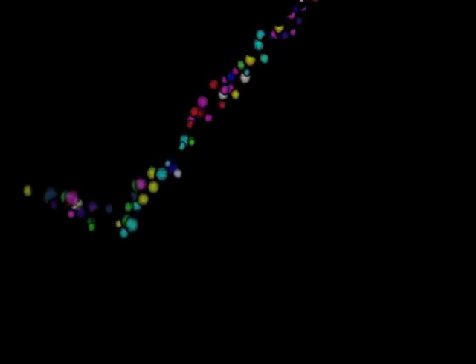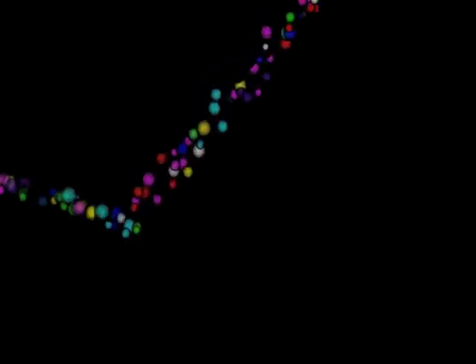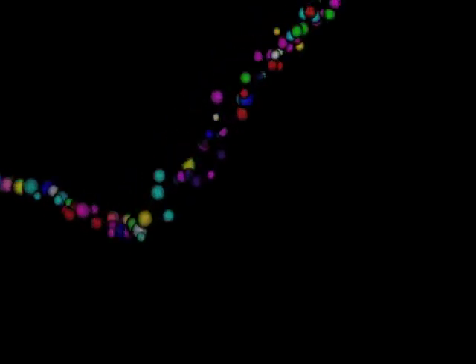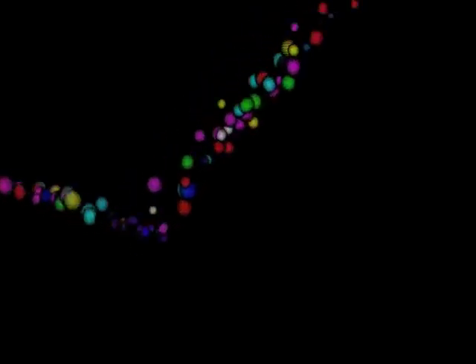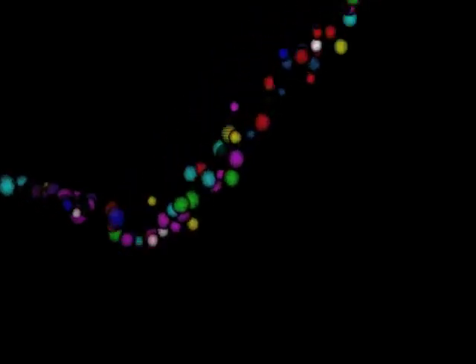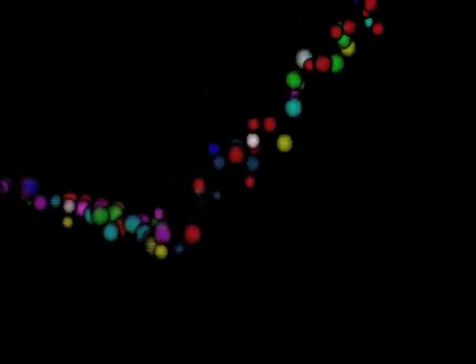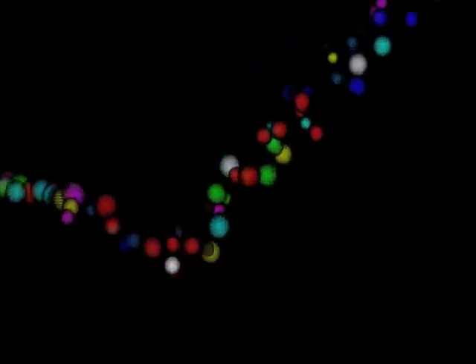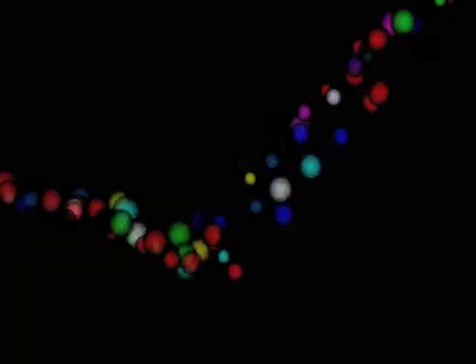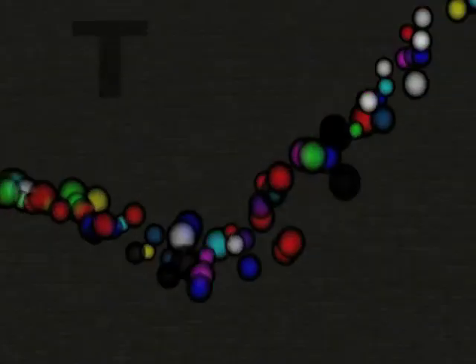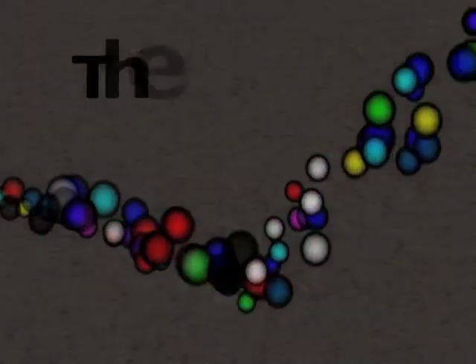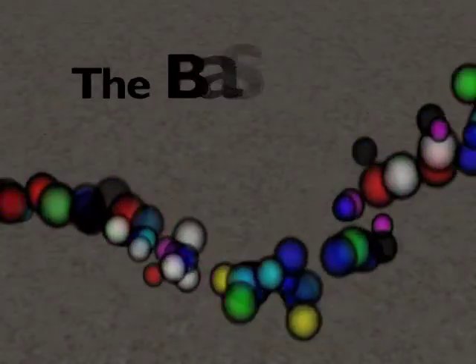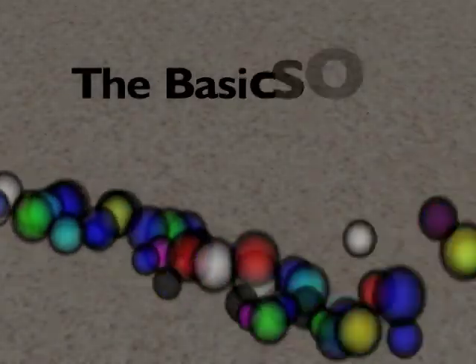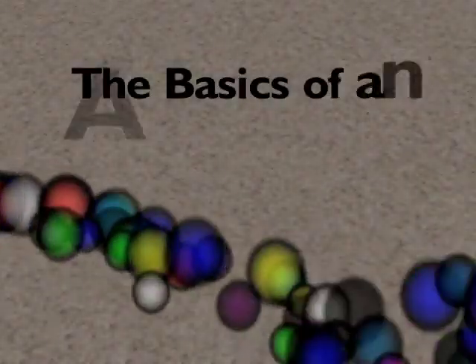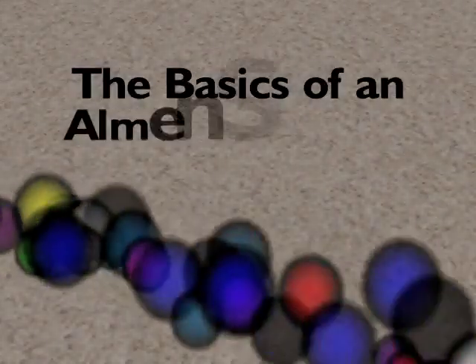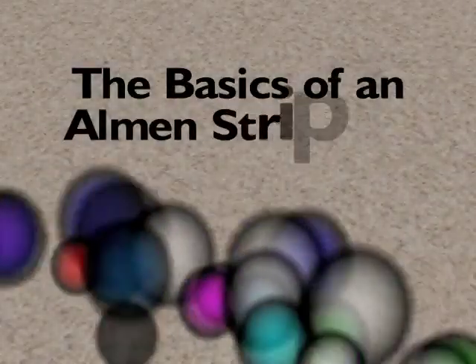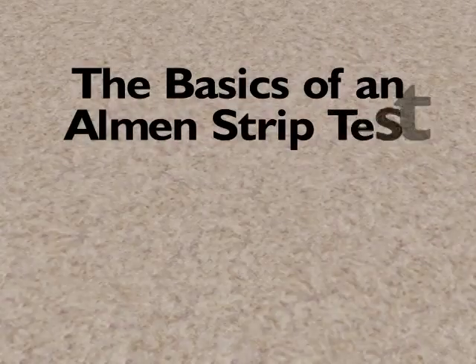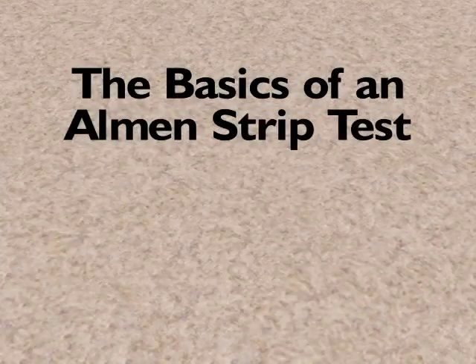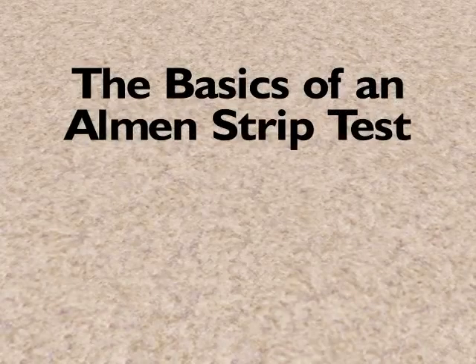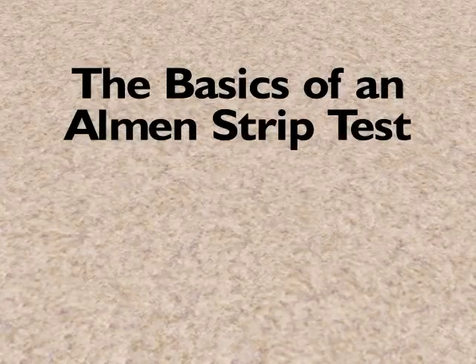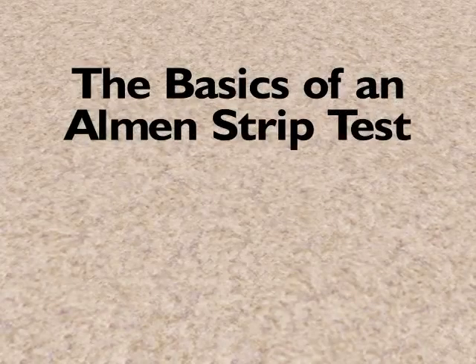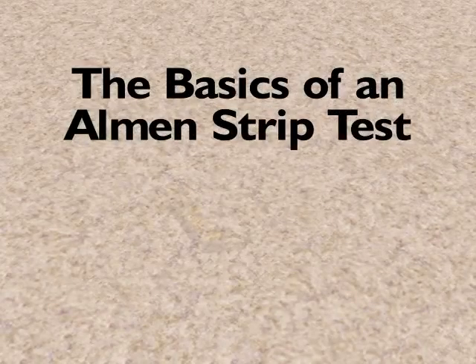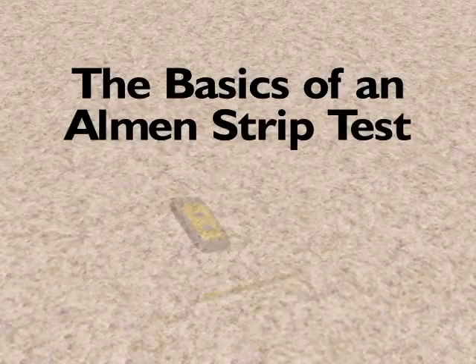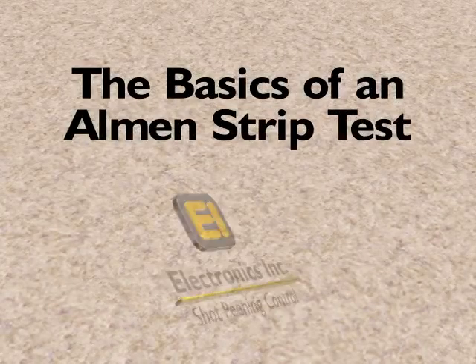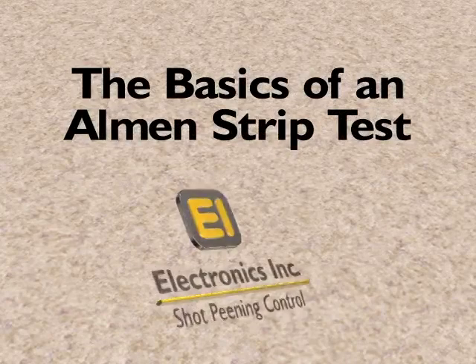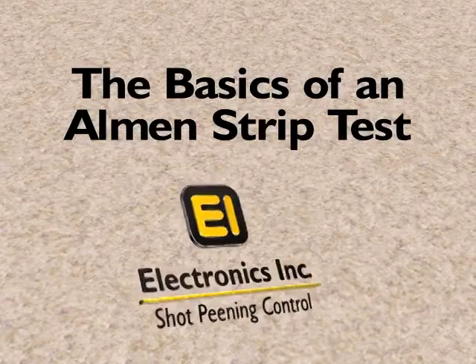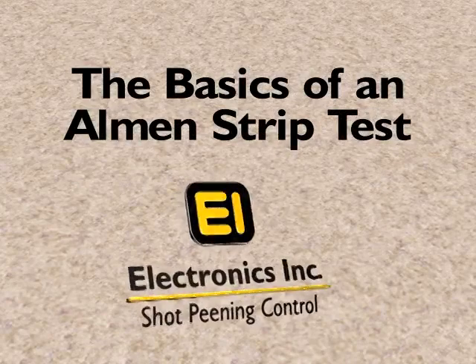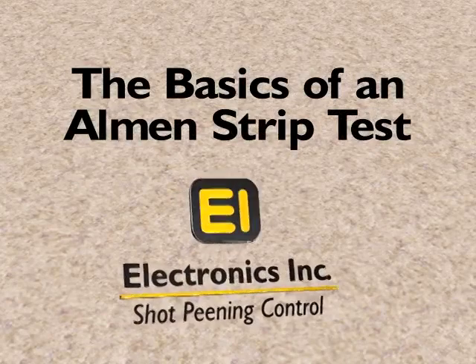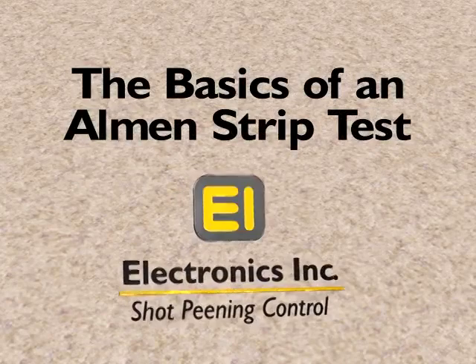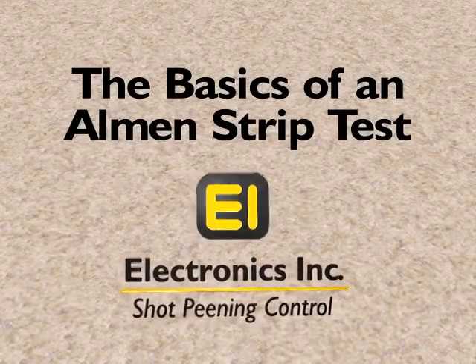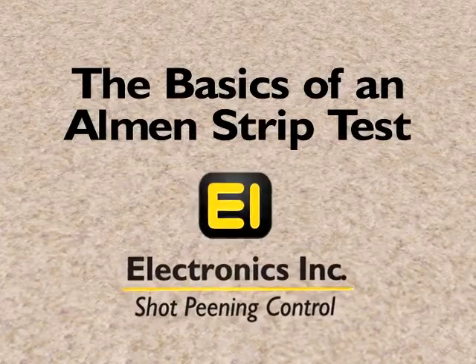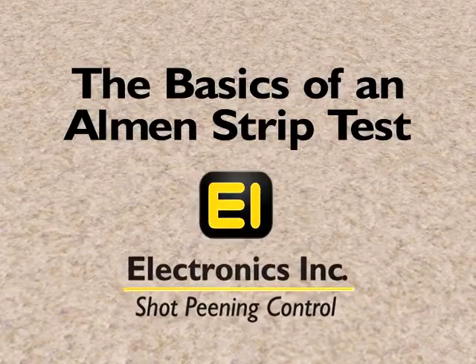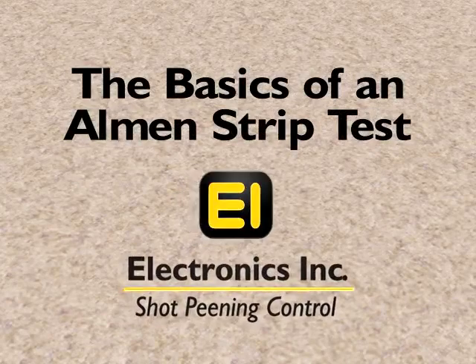The Basics of an Almen Strip Test, presented by Electronics Incorporated.